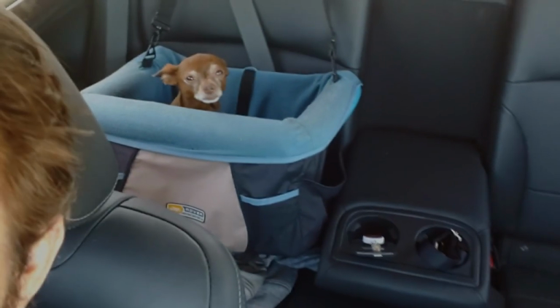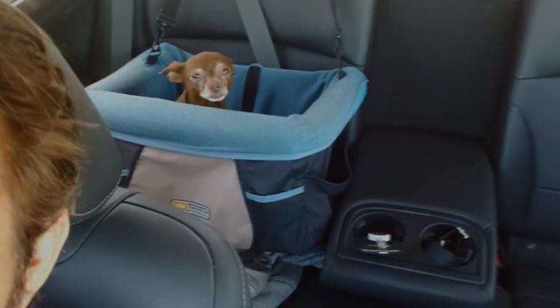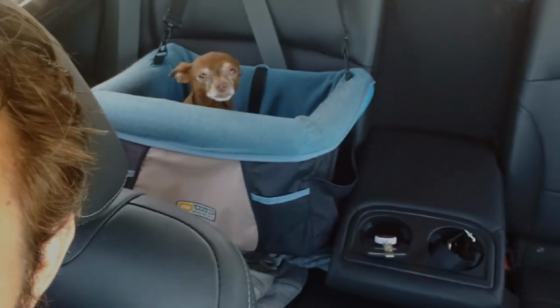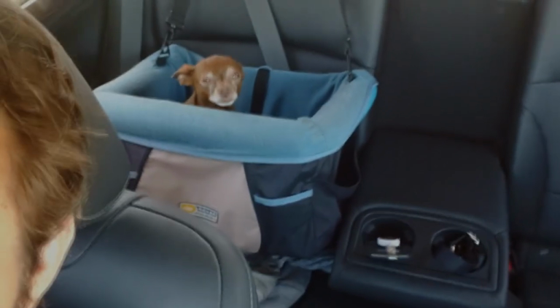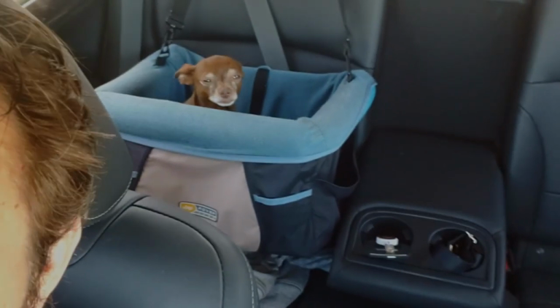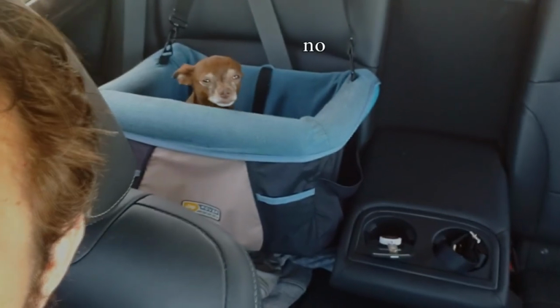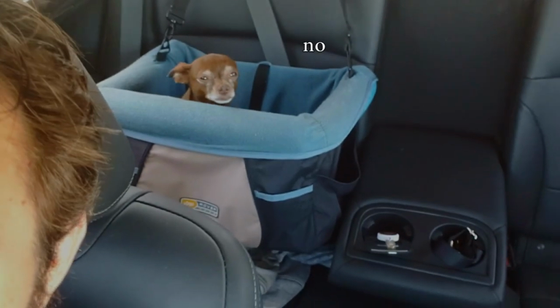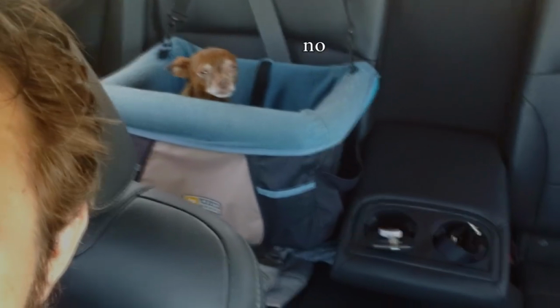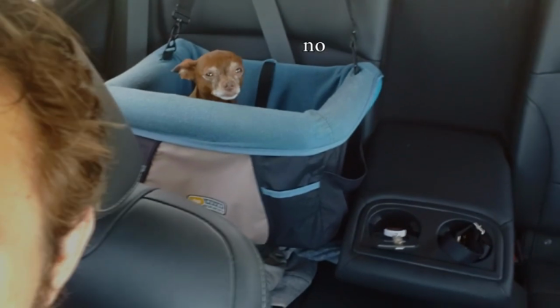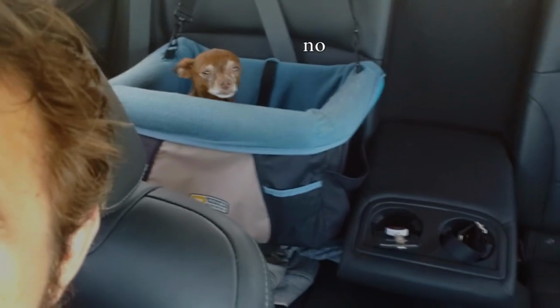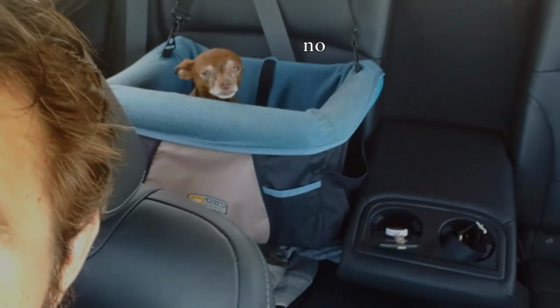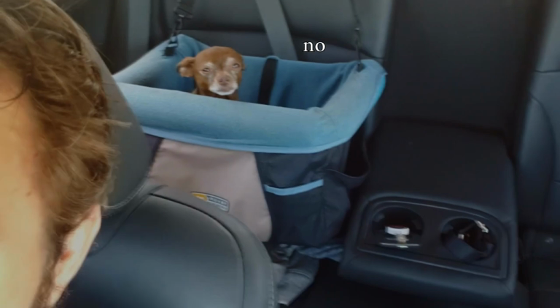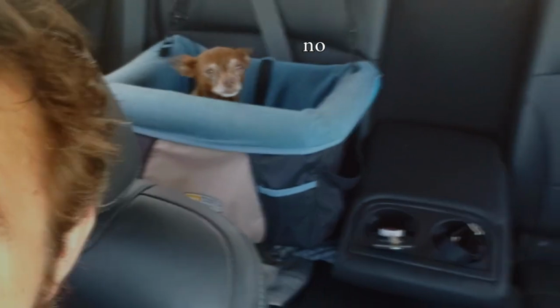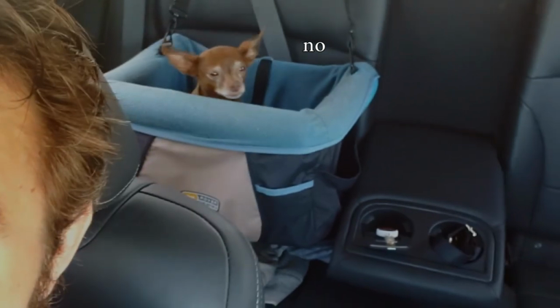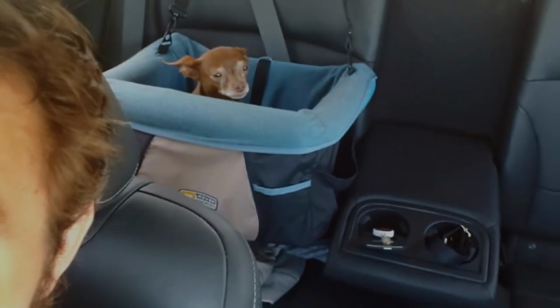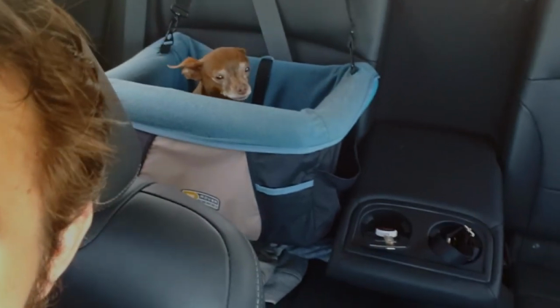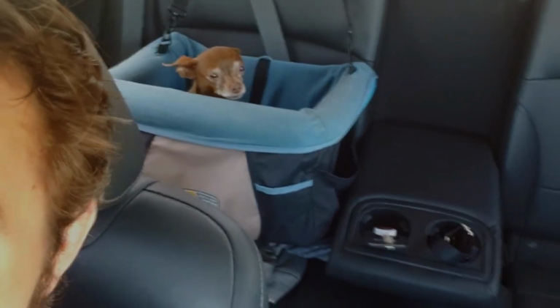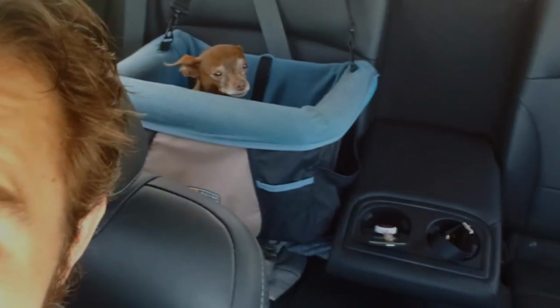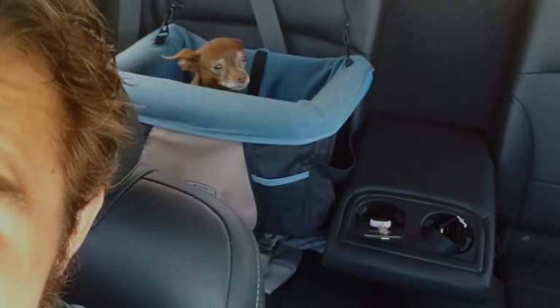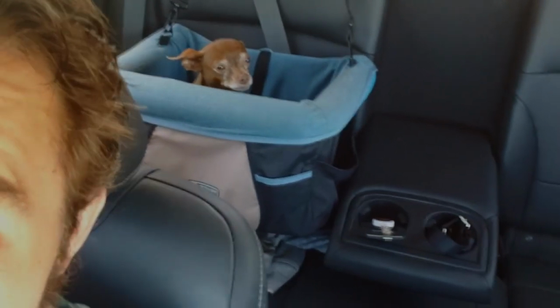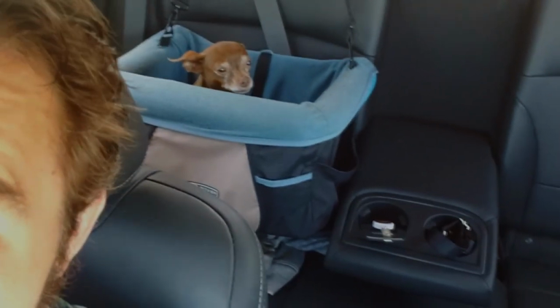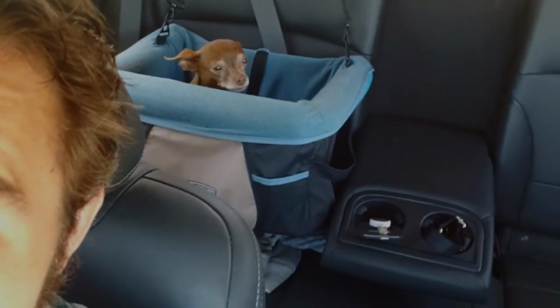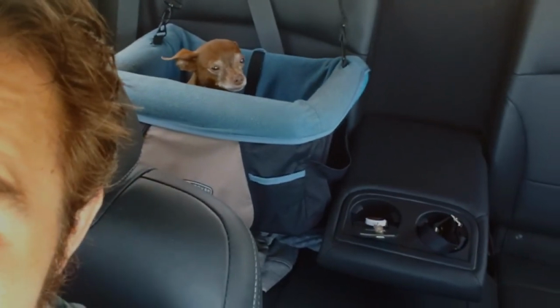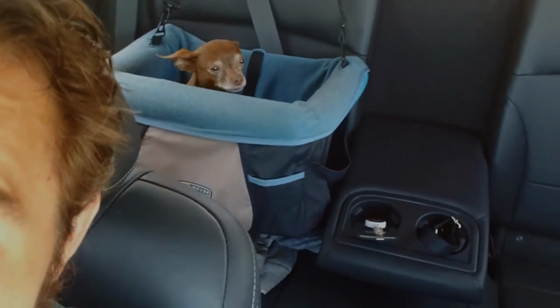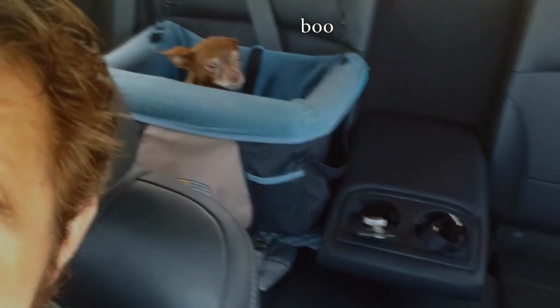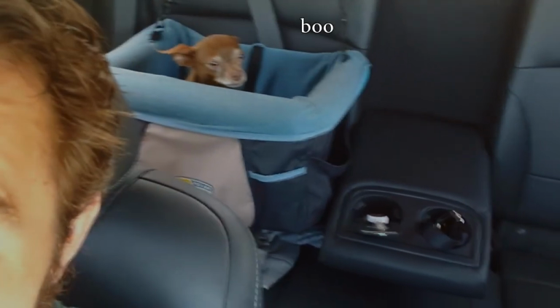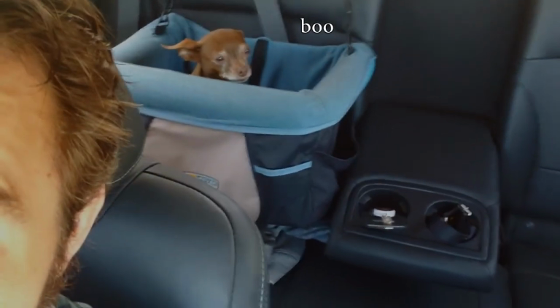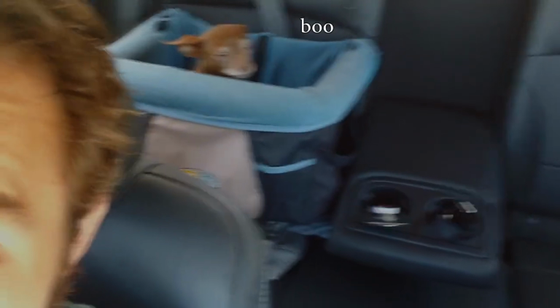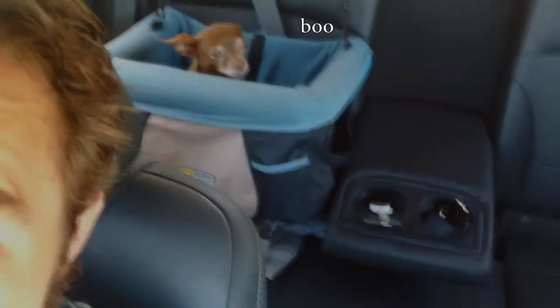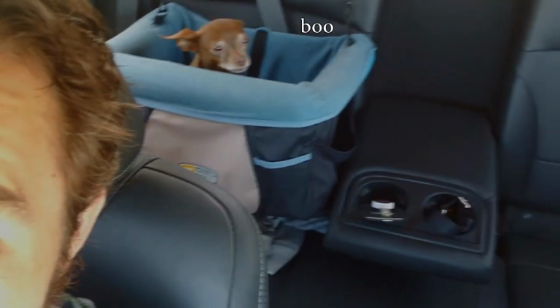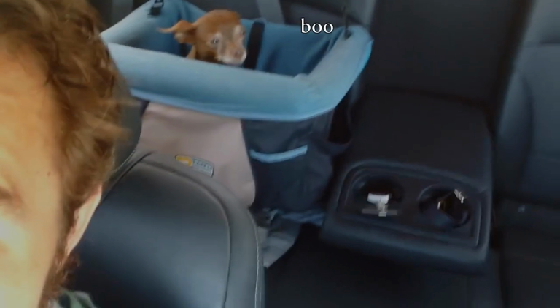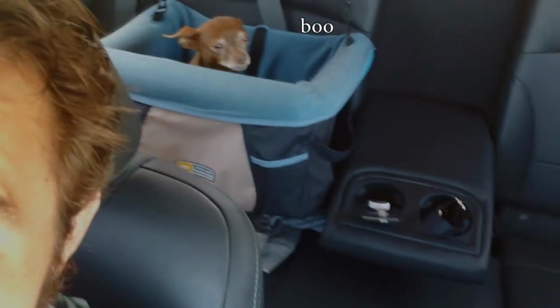Buttons, you having a good time back there? Not really, I know — you'd rather be up here. But you've got to stay in your seat. Poor Buttons.